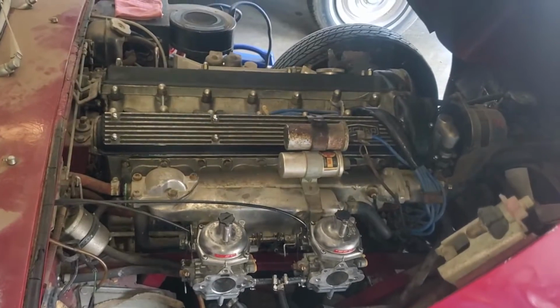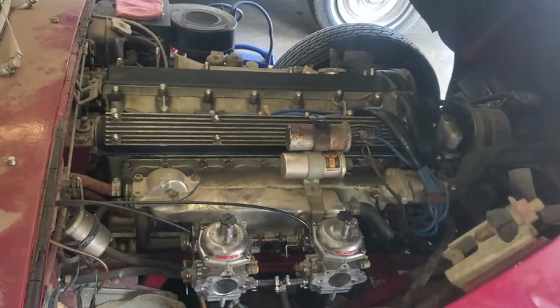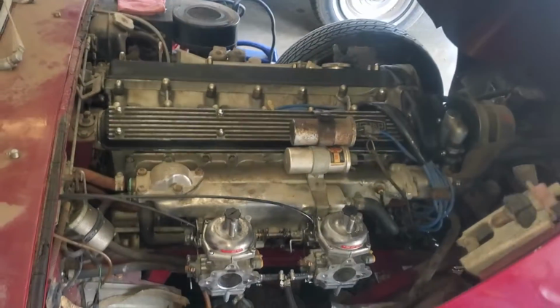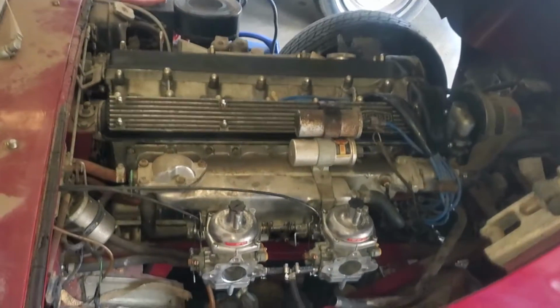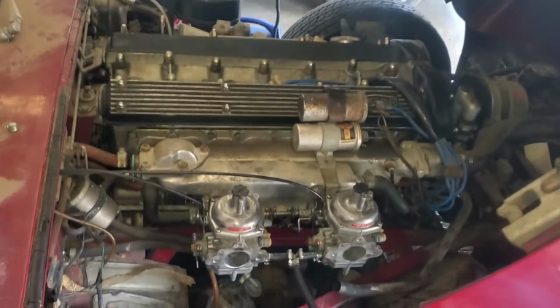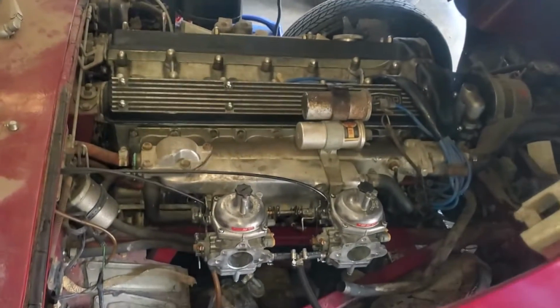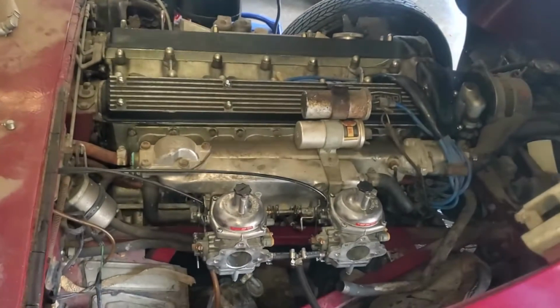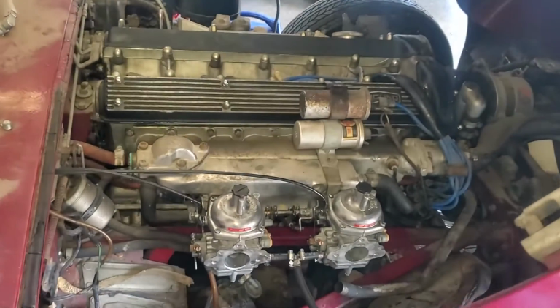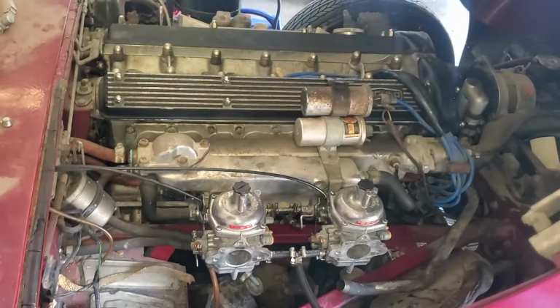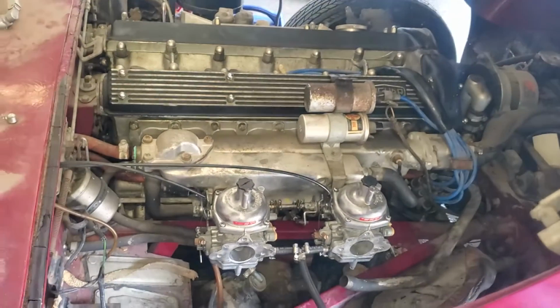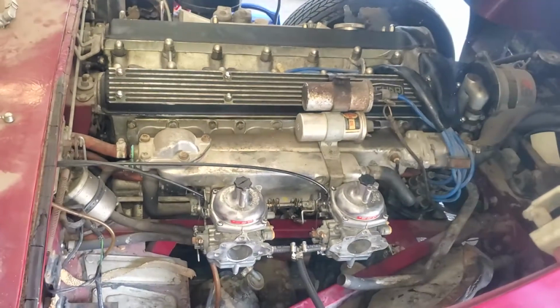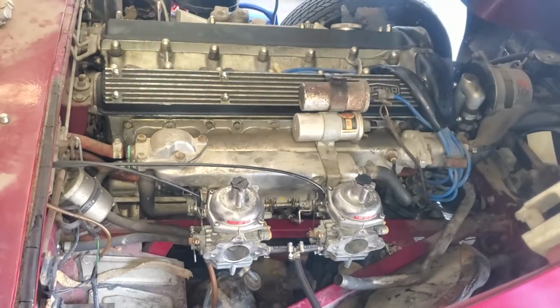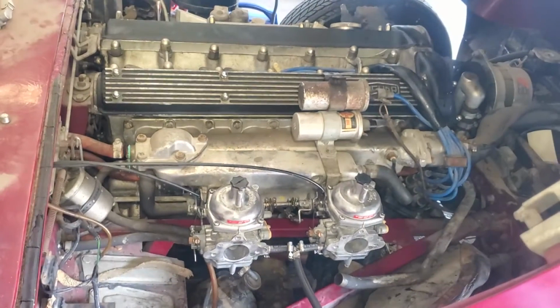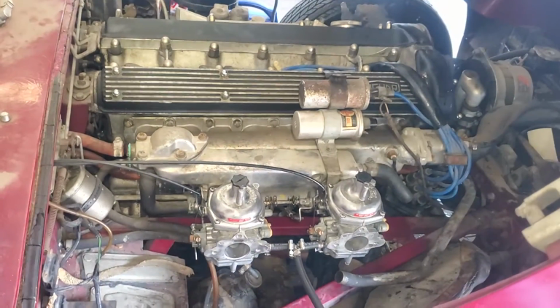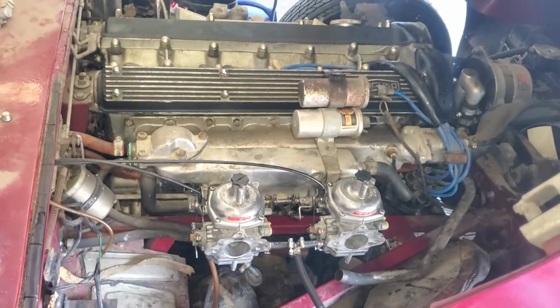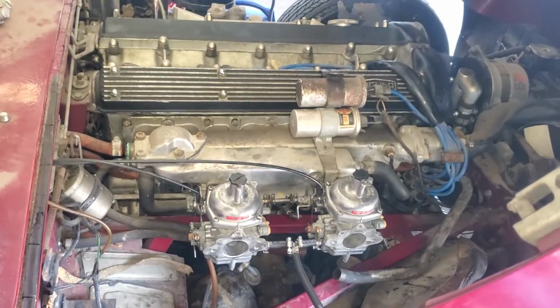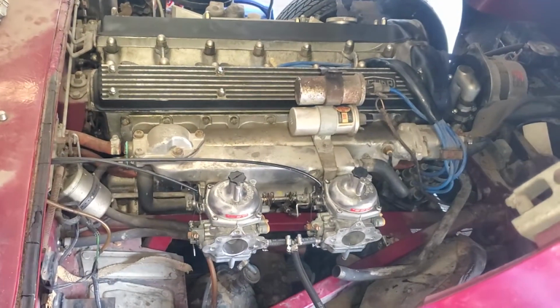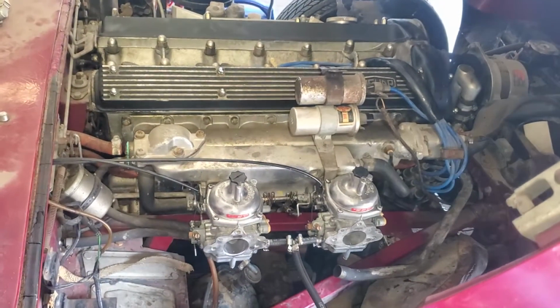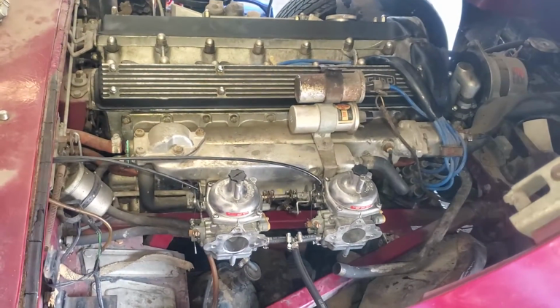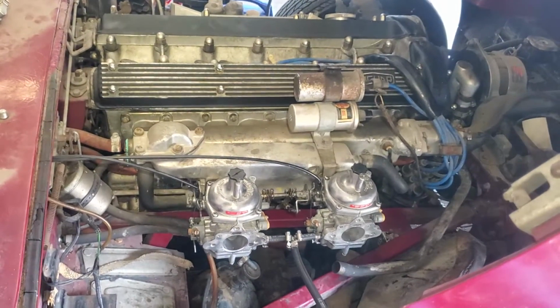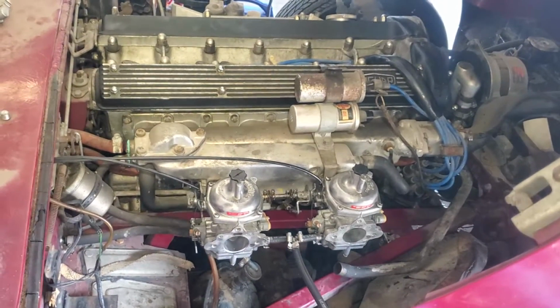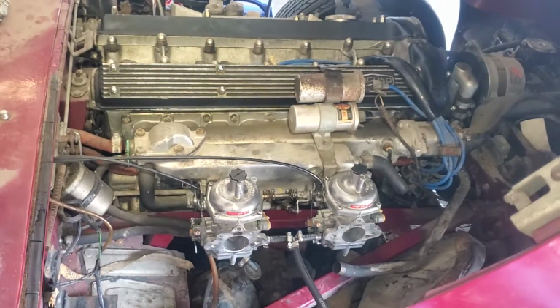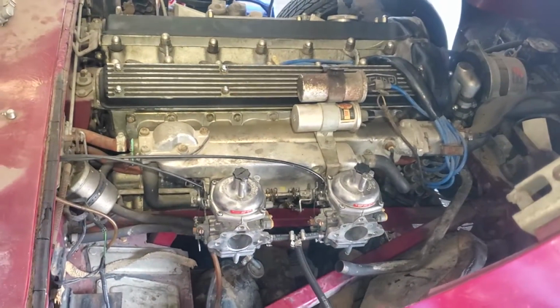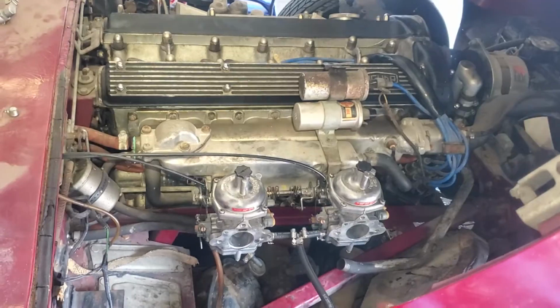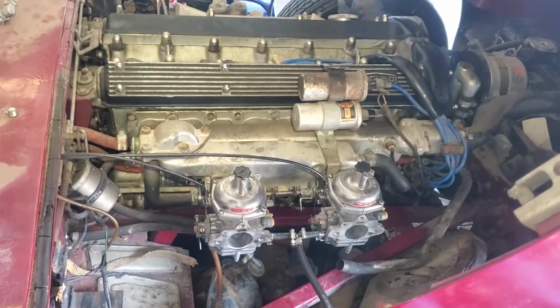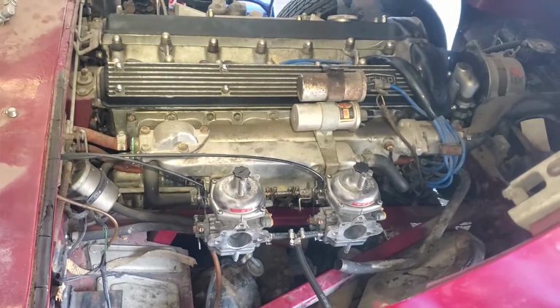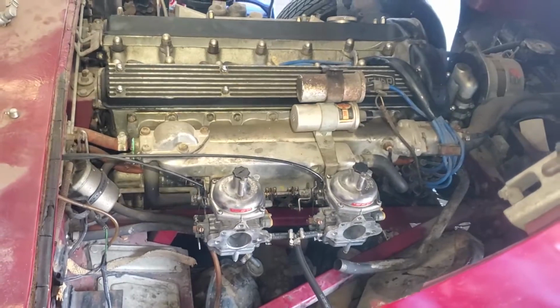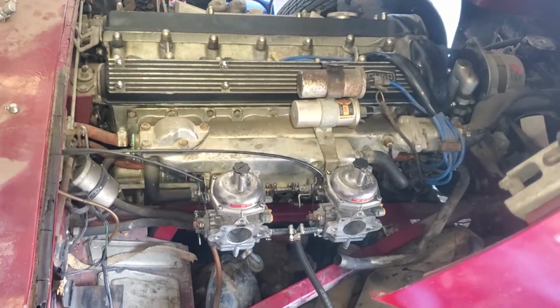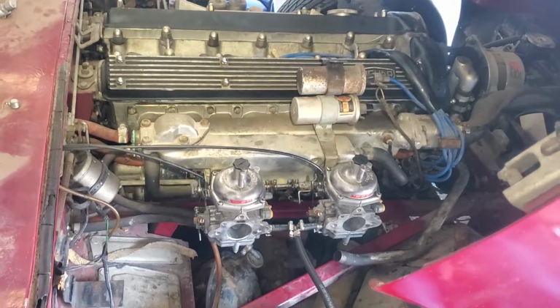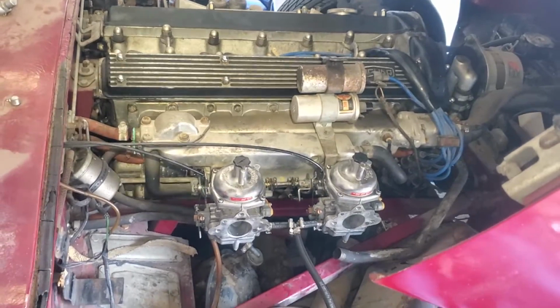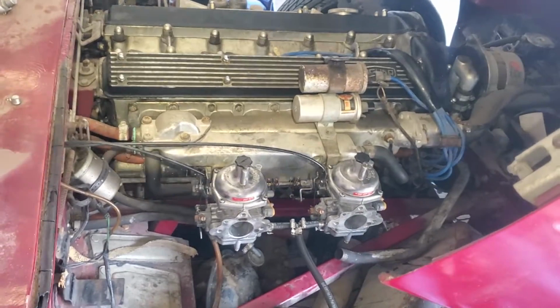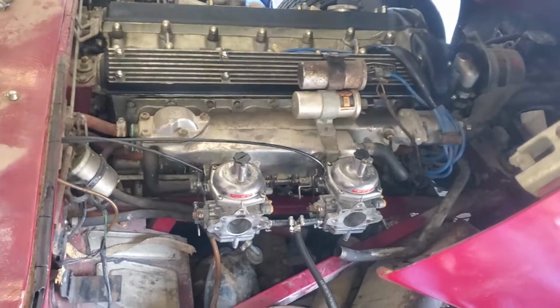First, start with rebuilt carburetors. 1969 fixed head coupe, sitting for 38 years.